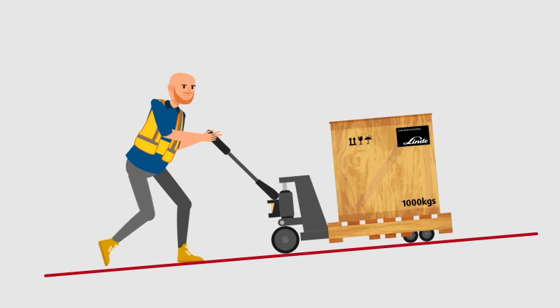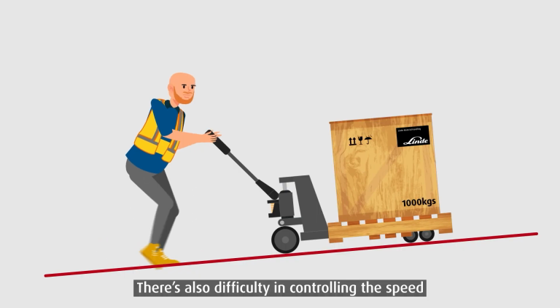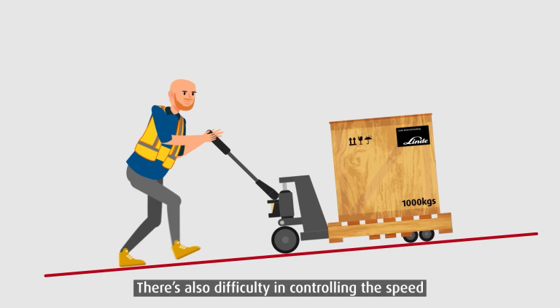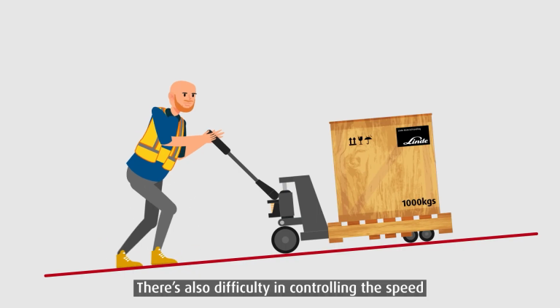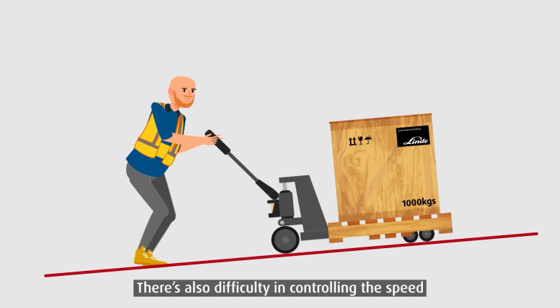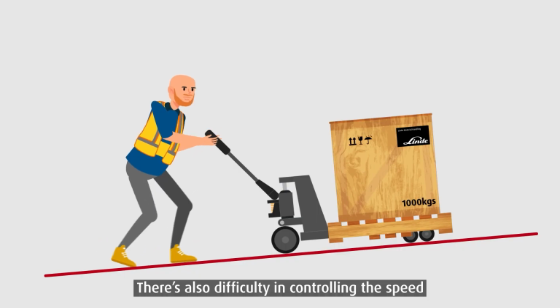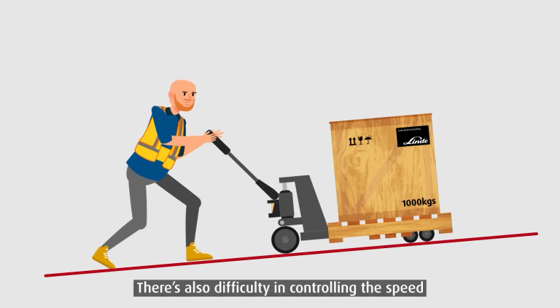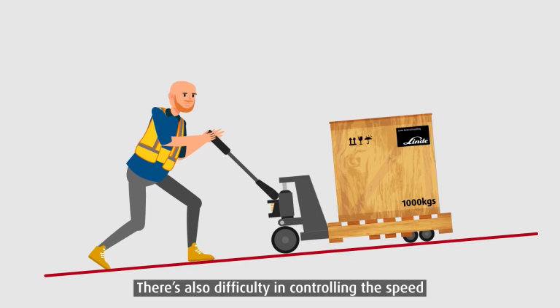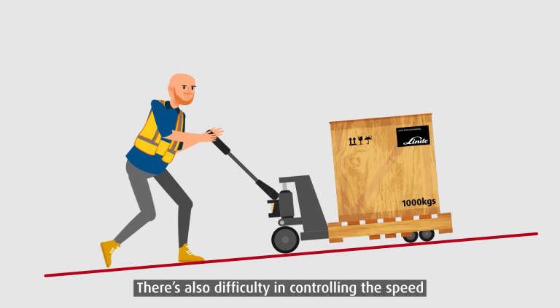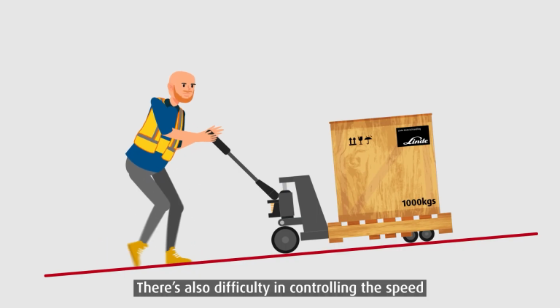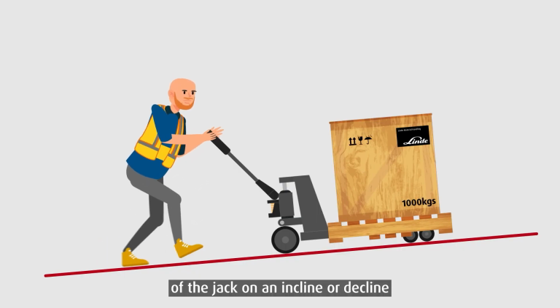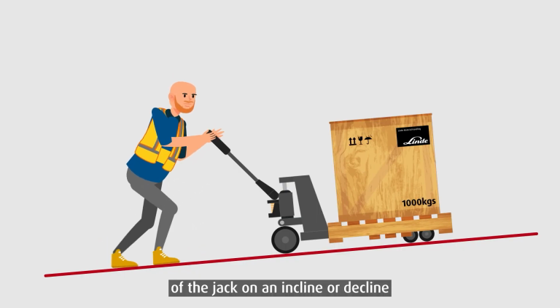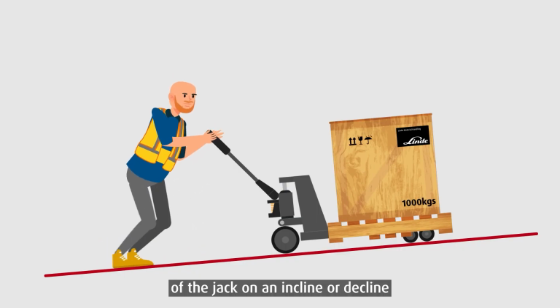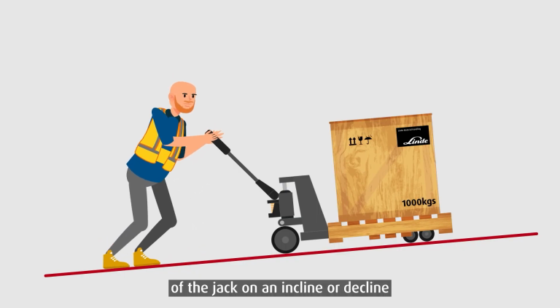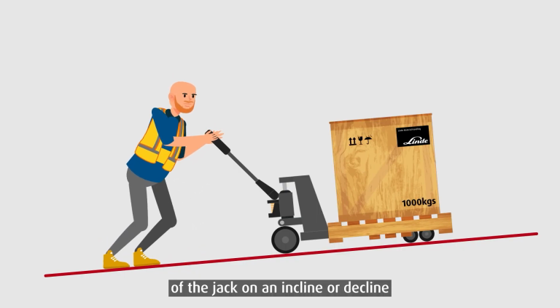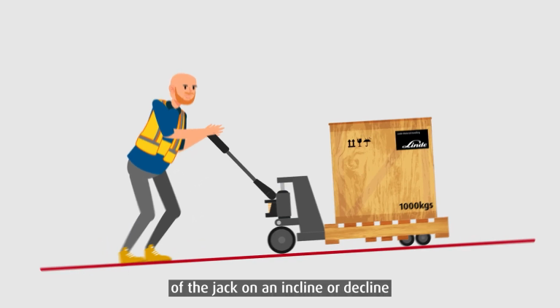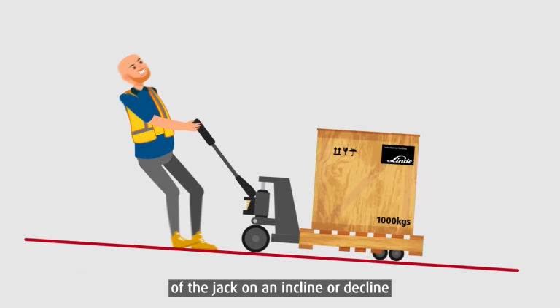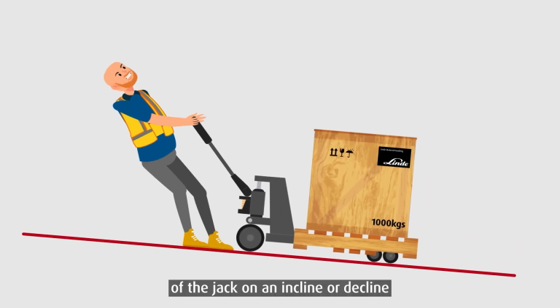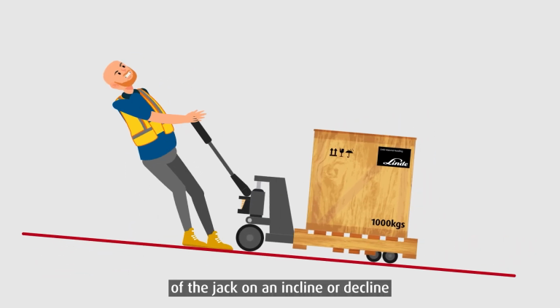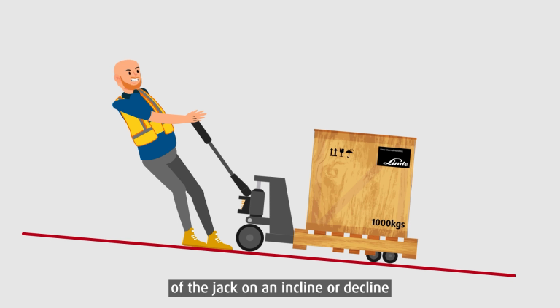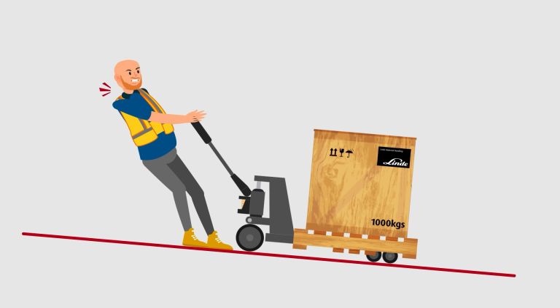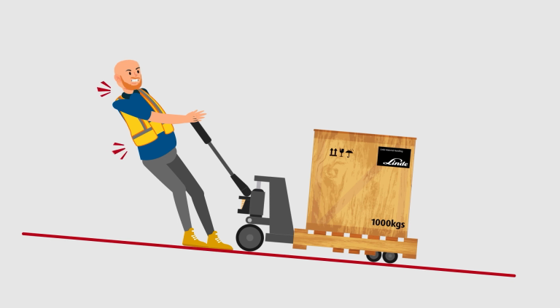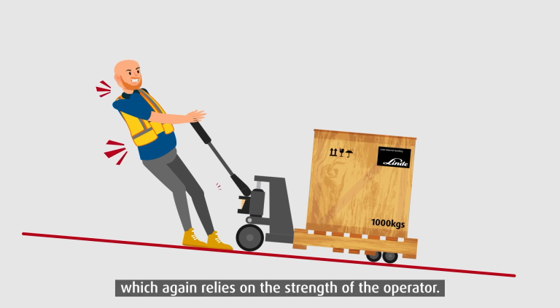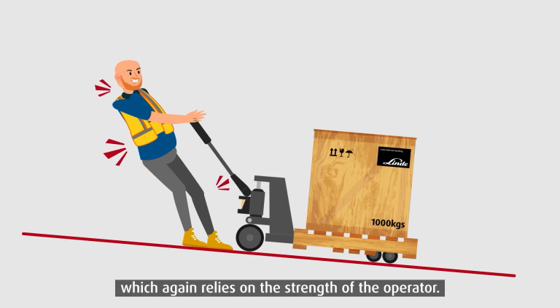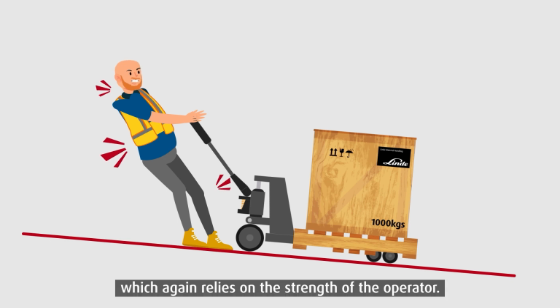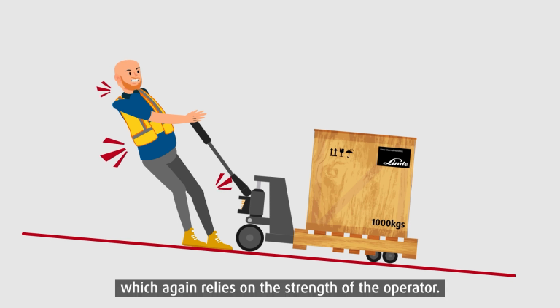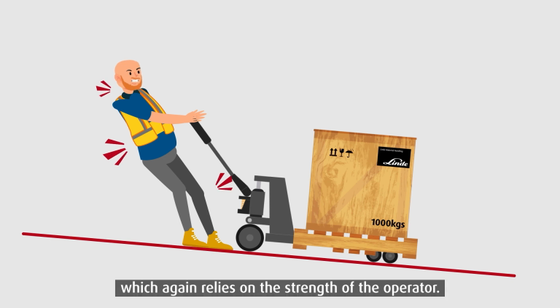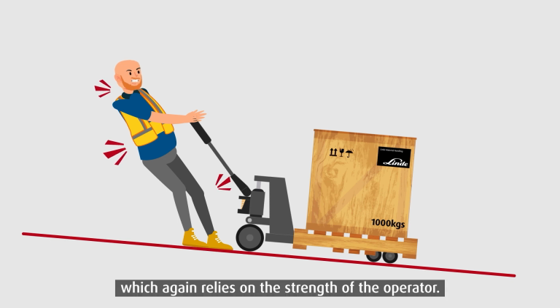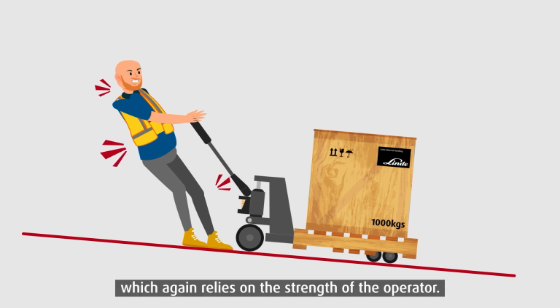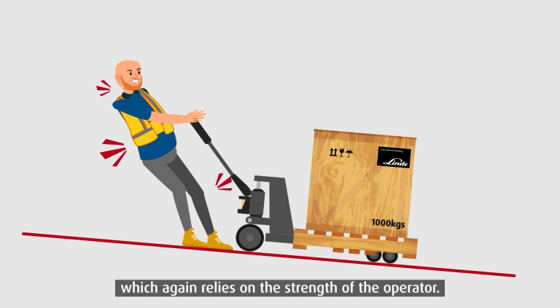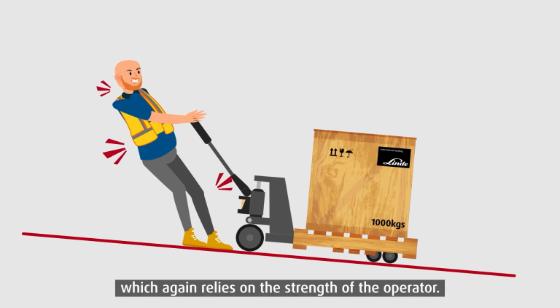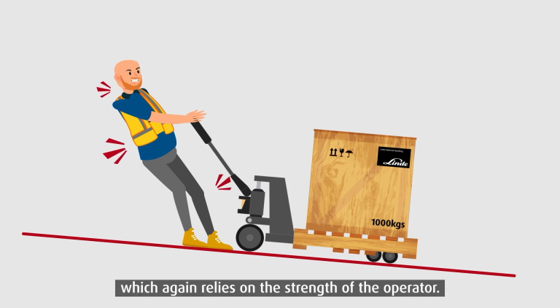There's also difficulty in controlling the speed of the jack on an incline or decline, which again relies on the strength of the operator.